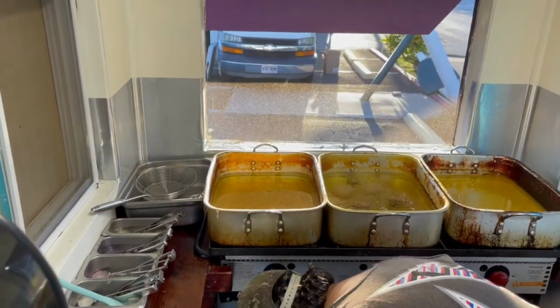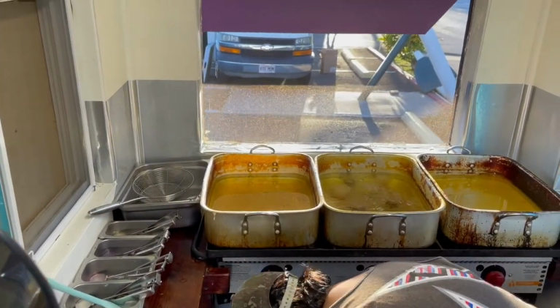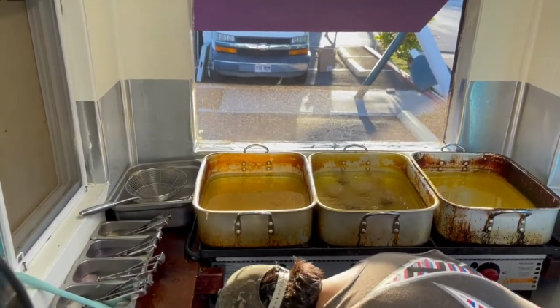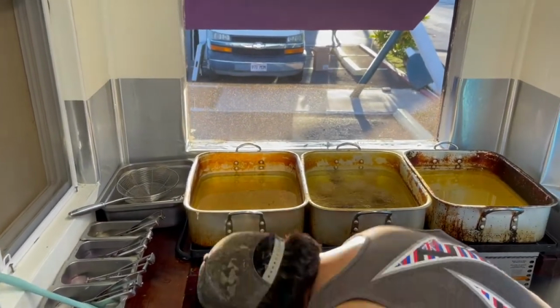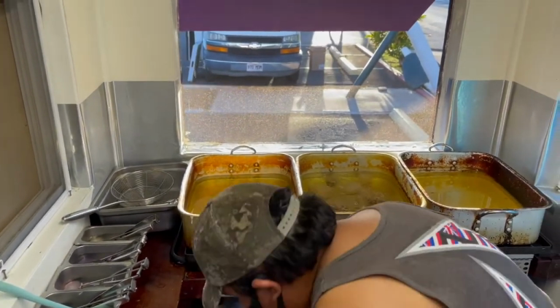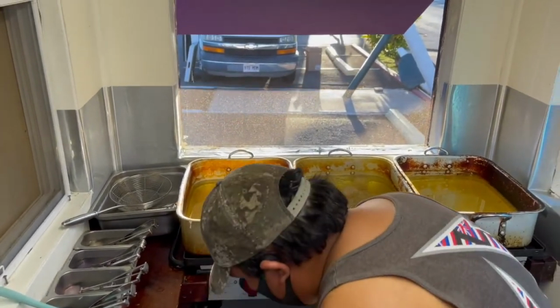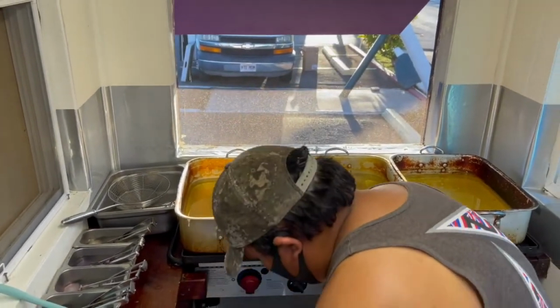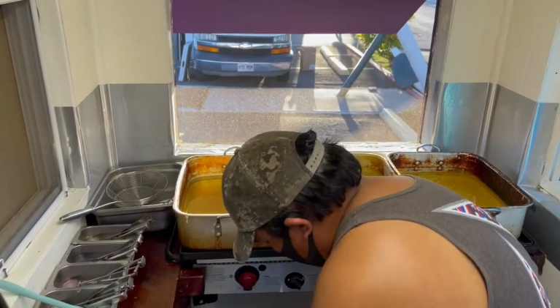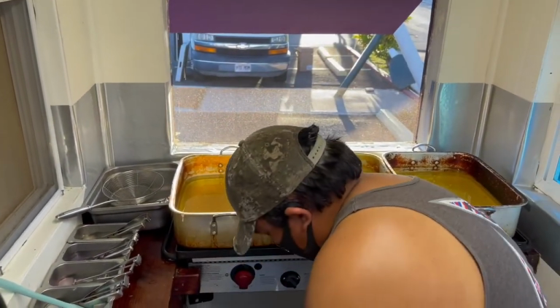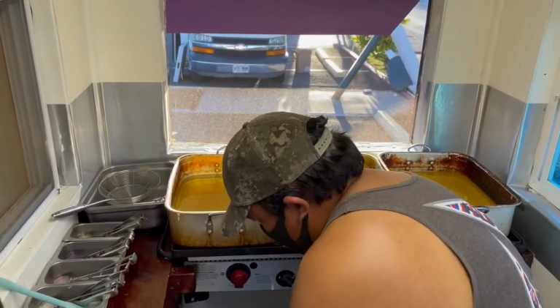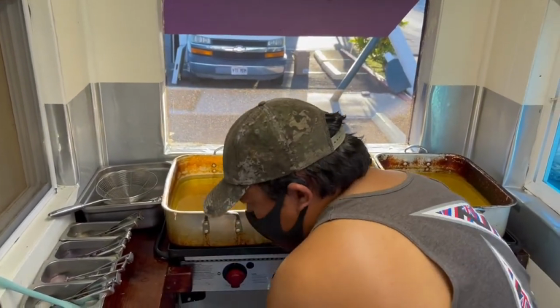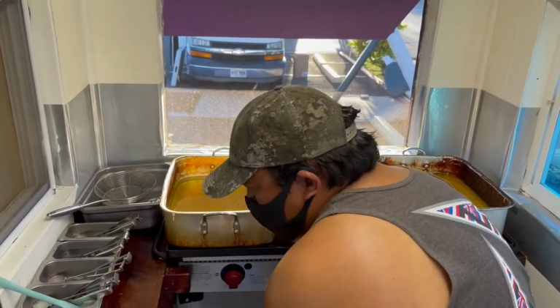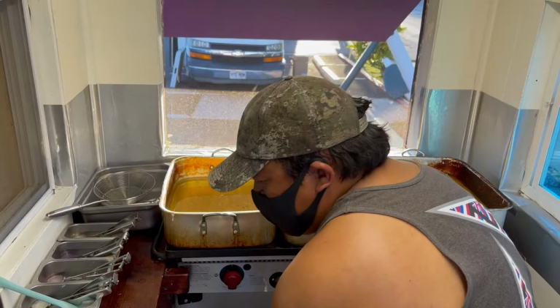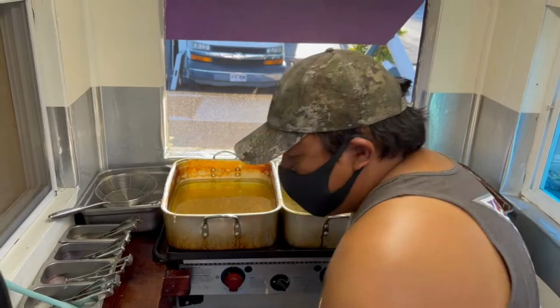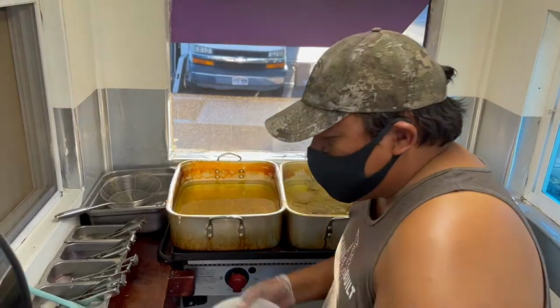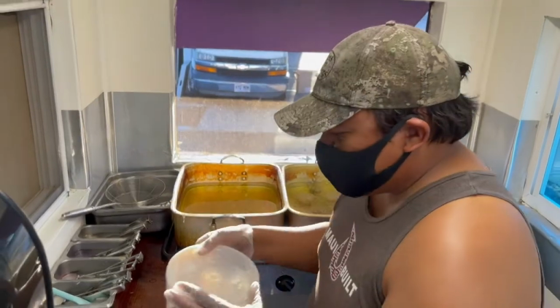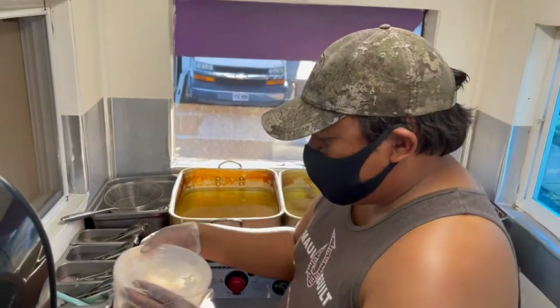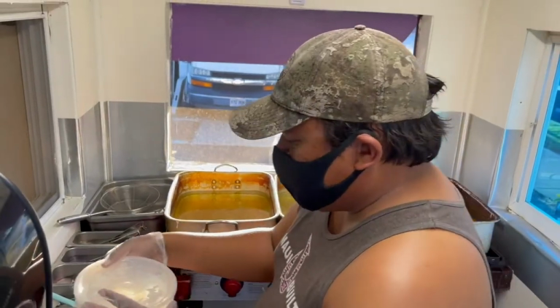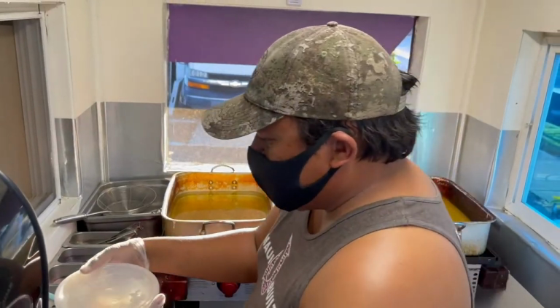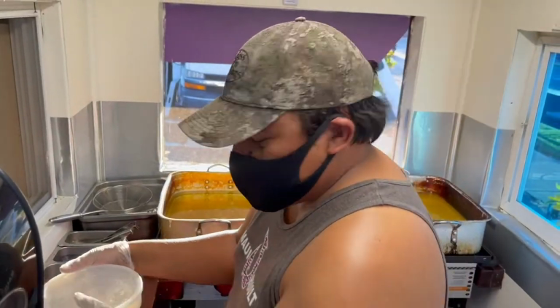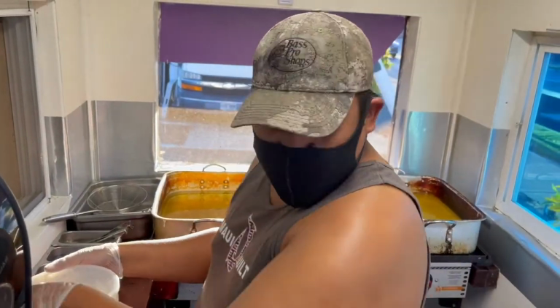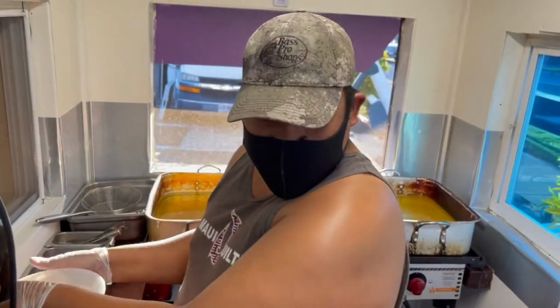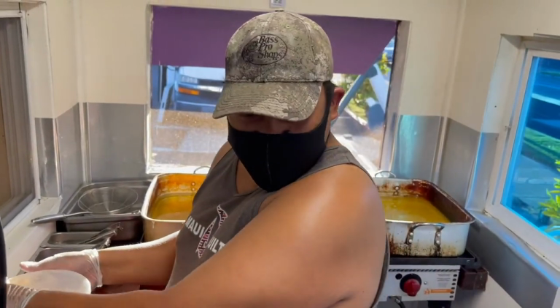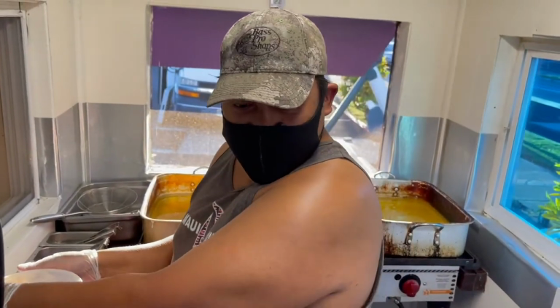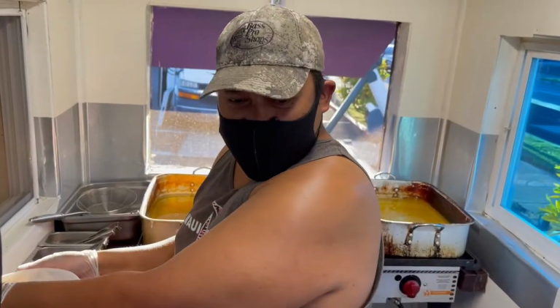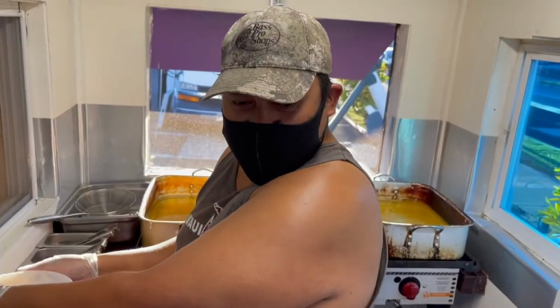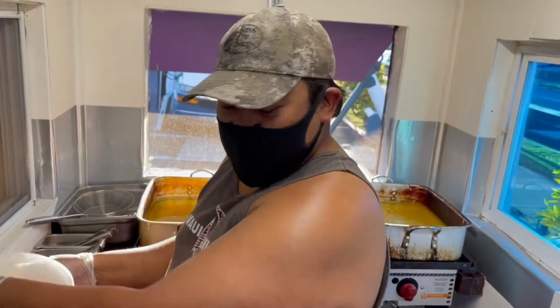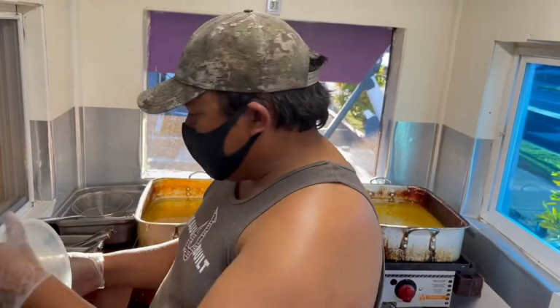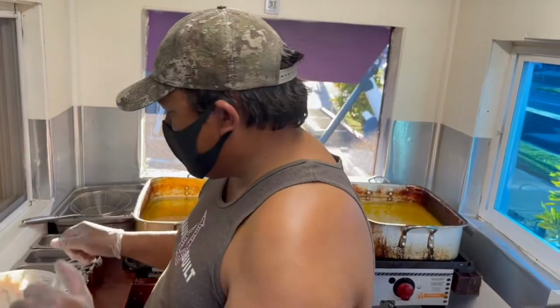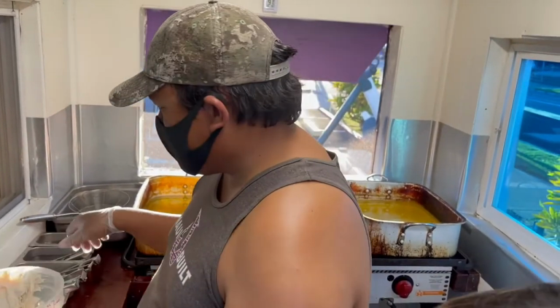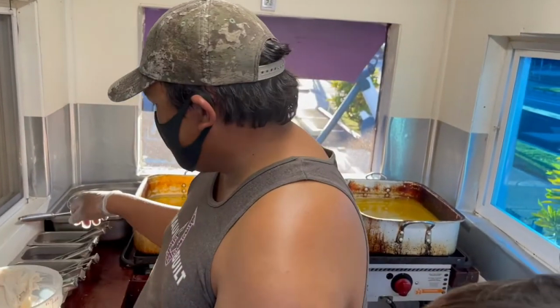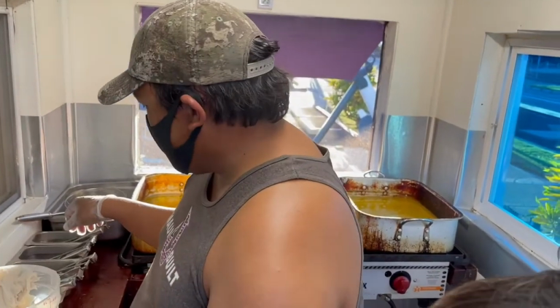How long do you fry for? About seven minutes, to get them nice and warm and golden brown.